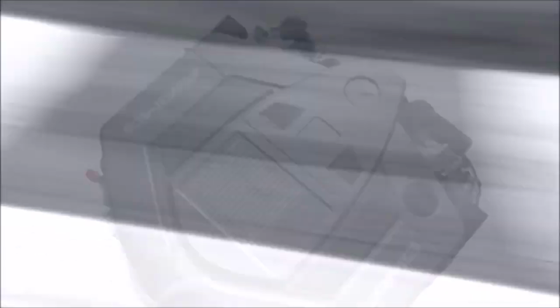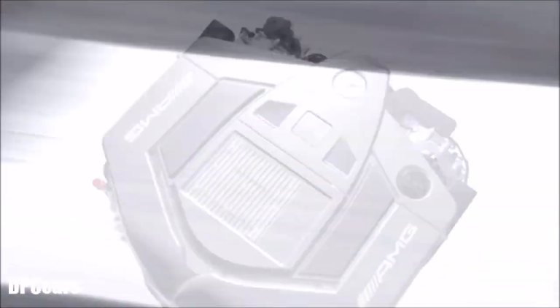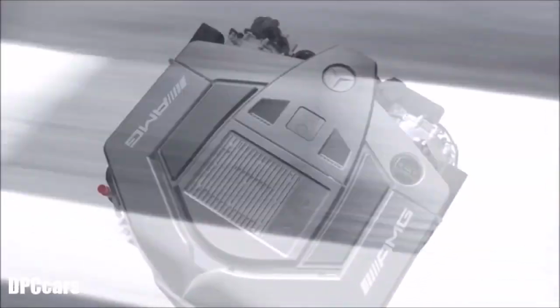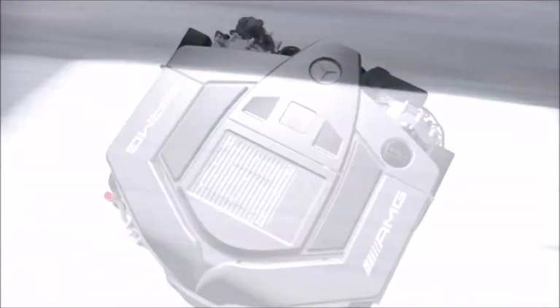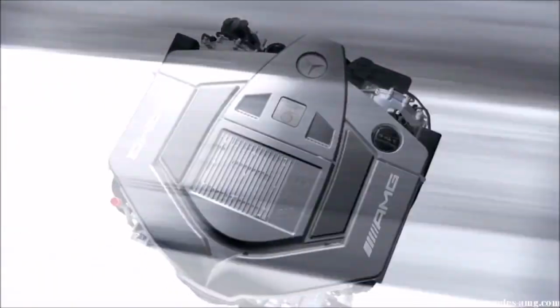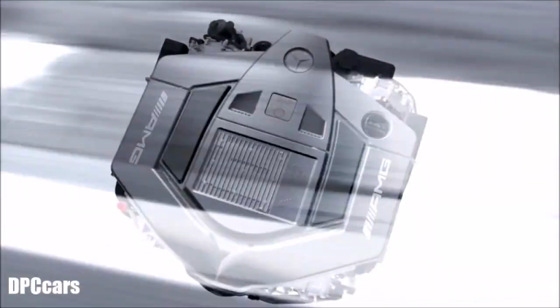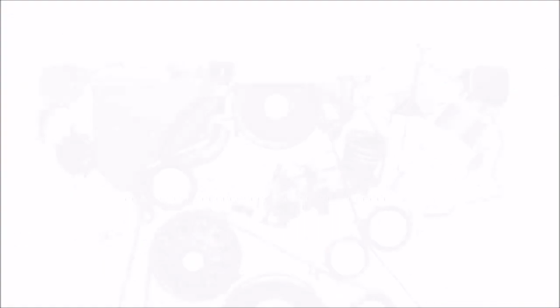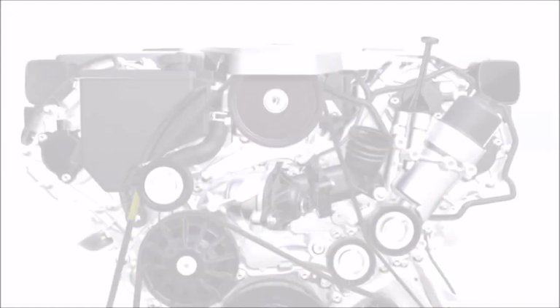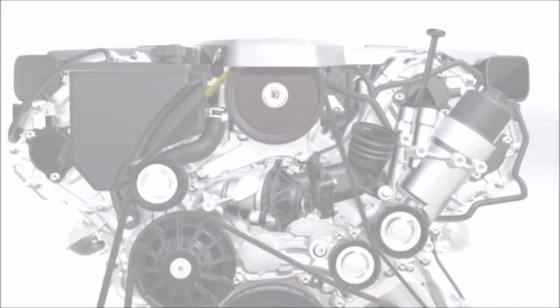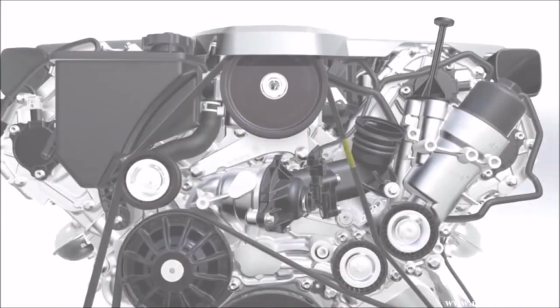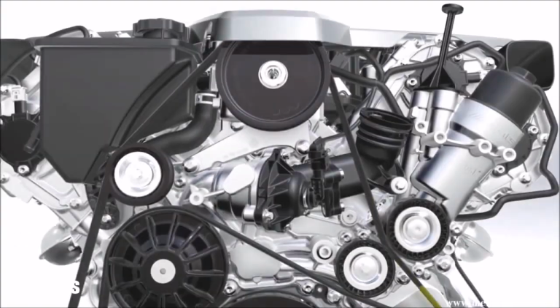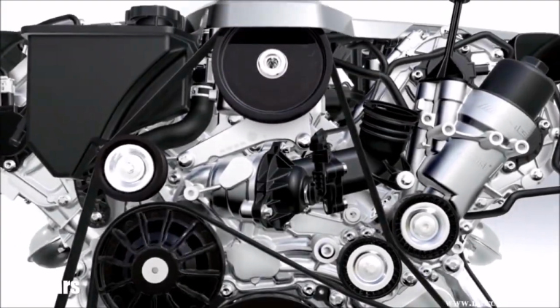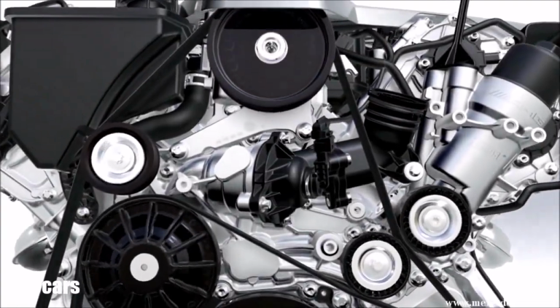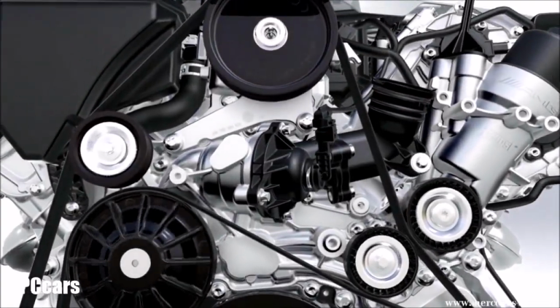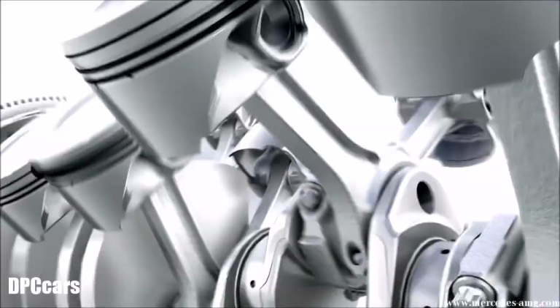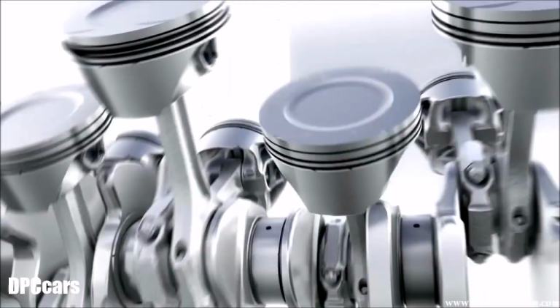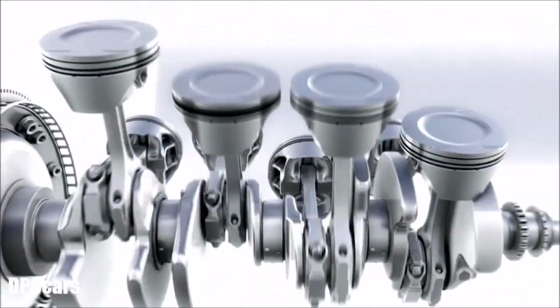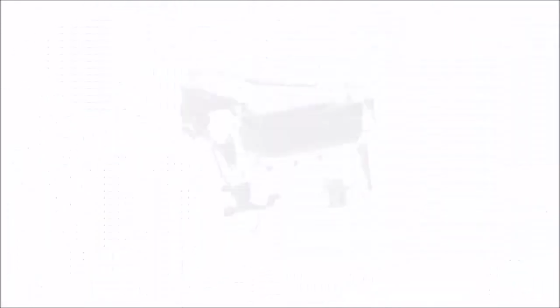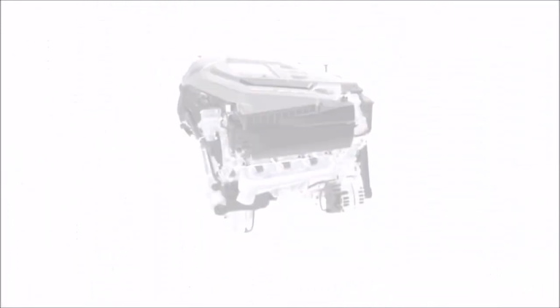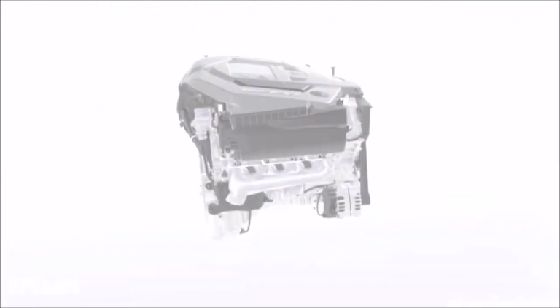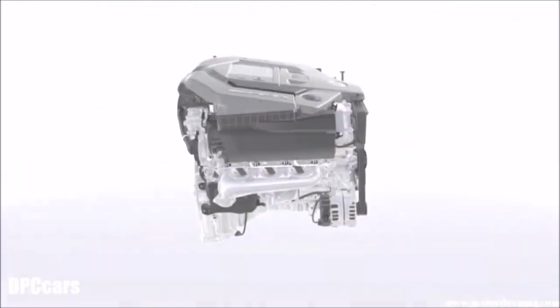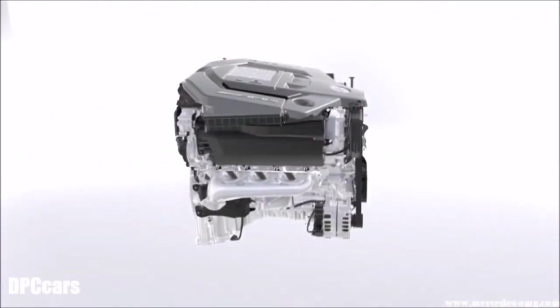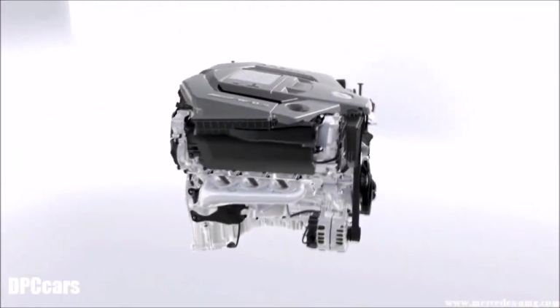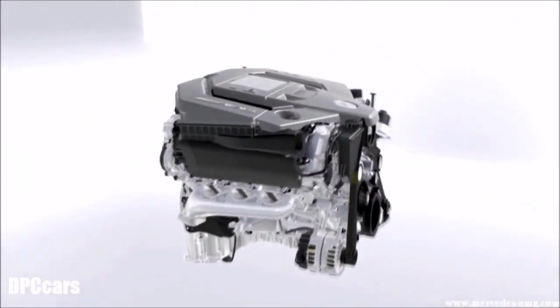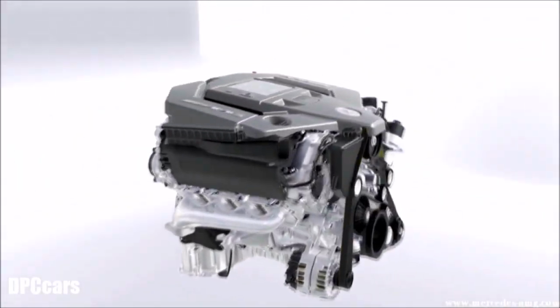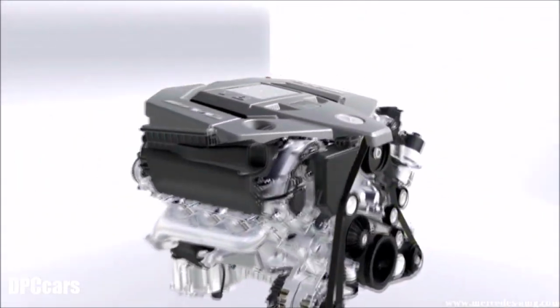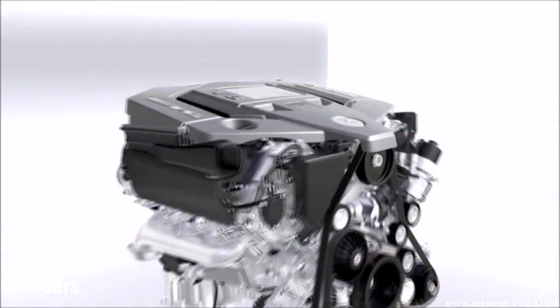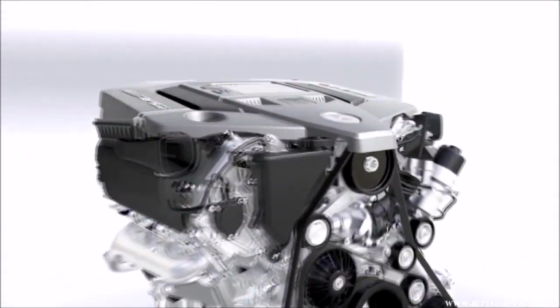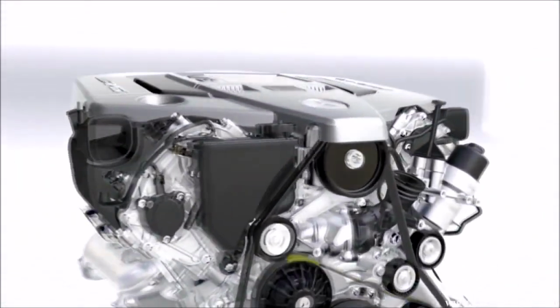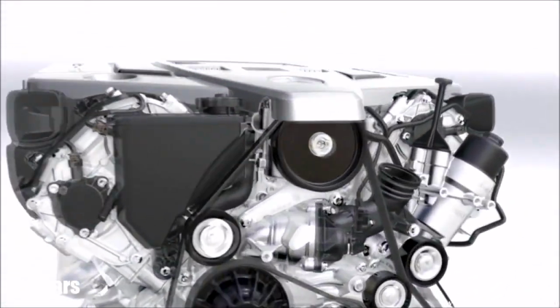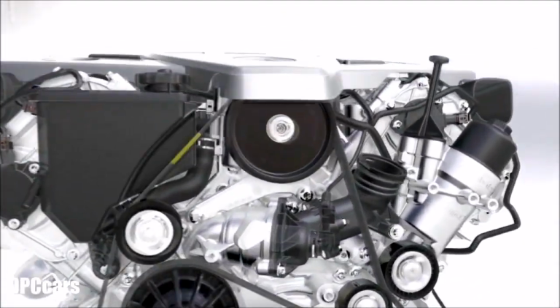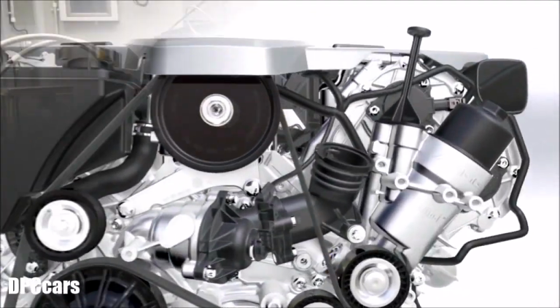An efficient, high-performance engine from Mercedes-AMG.